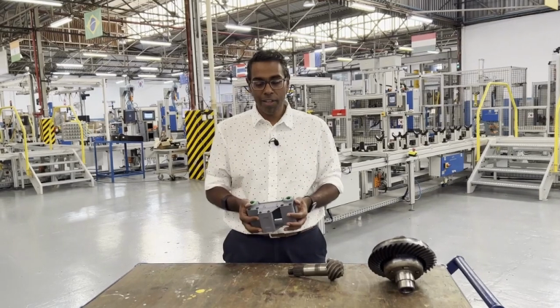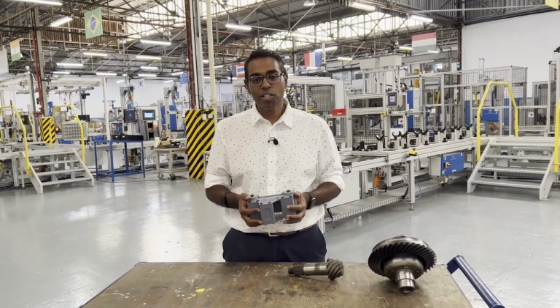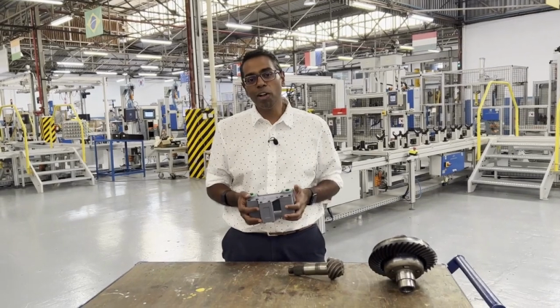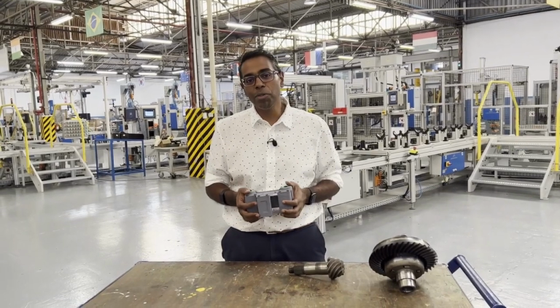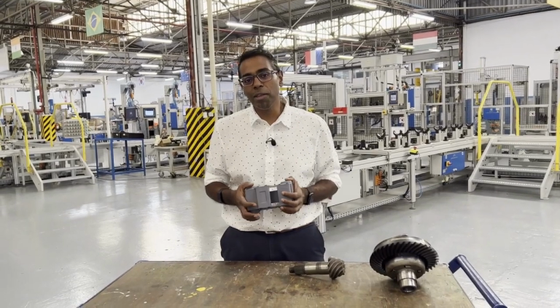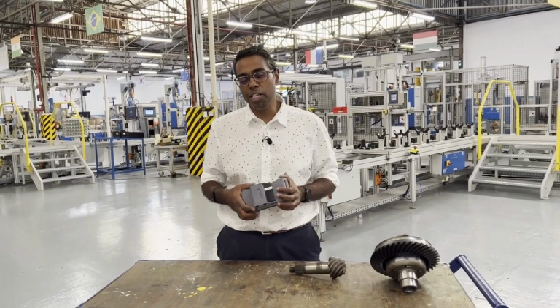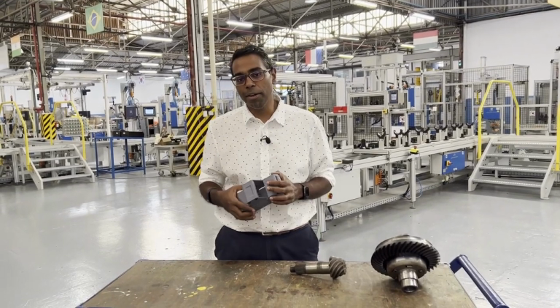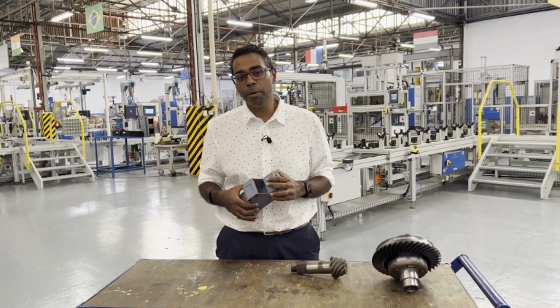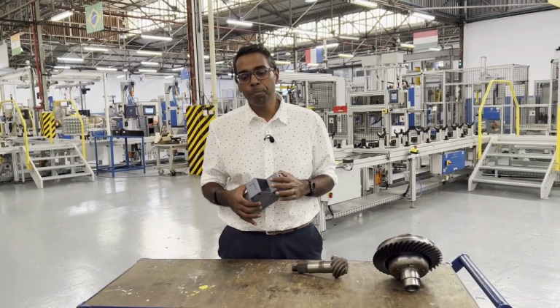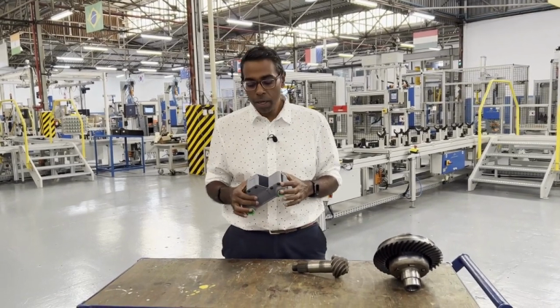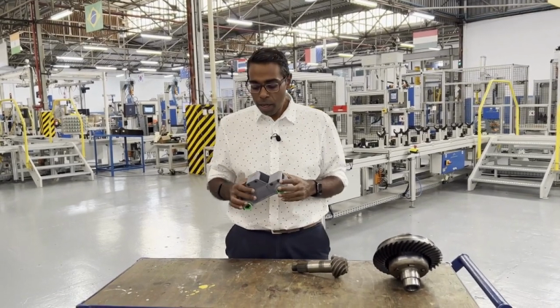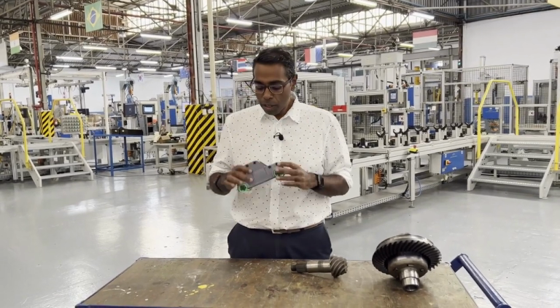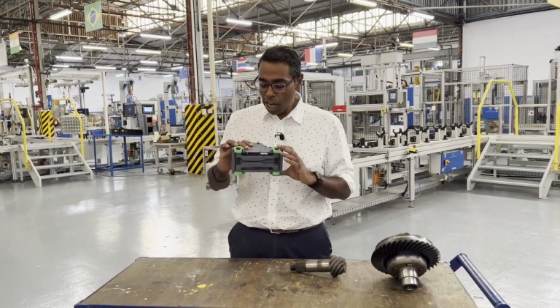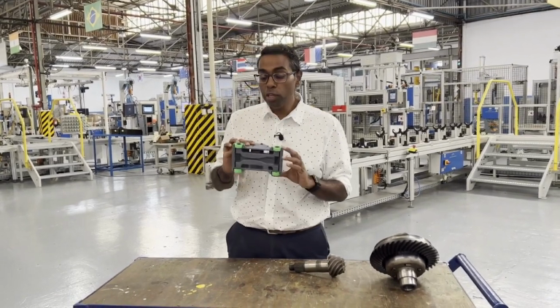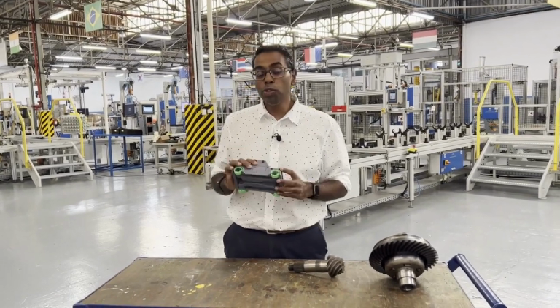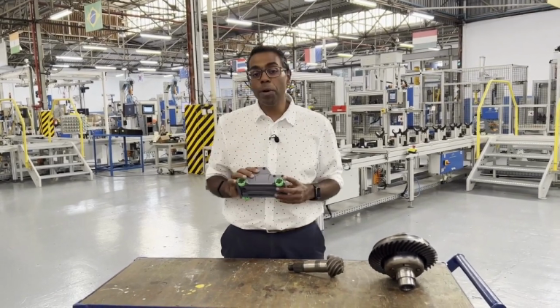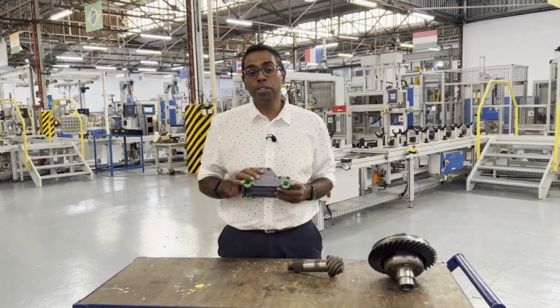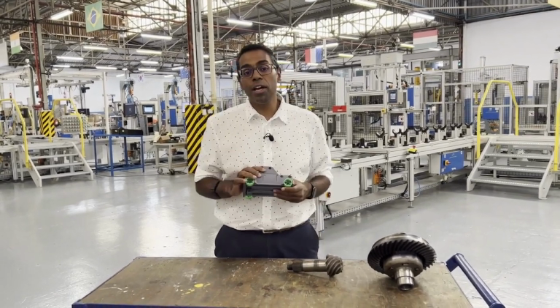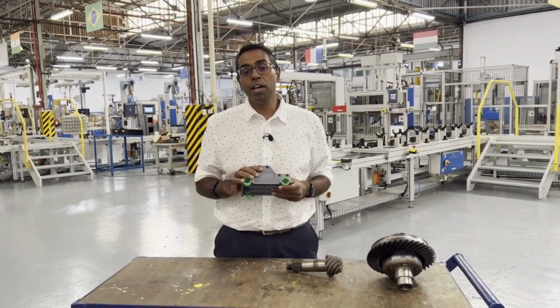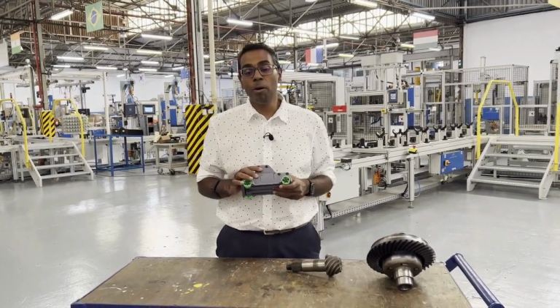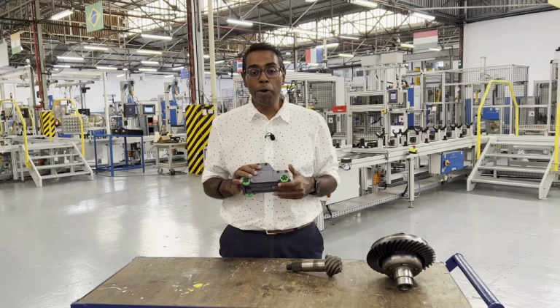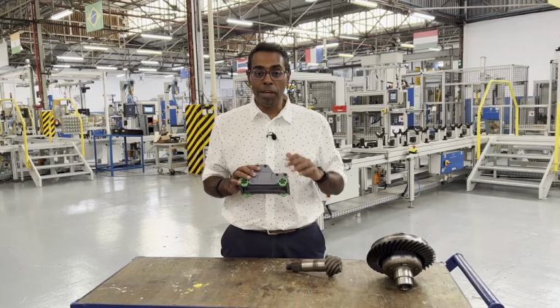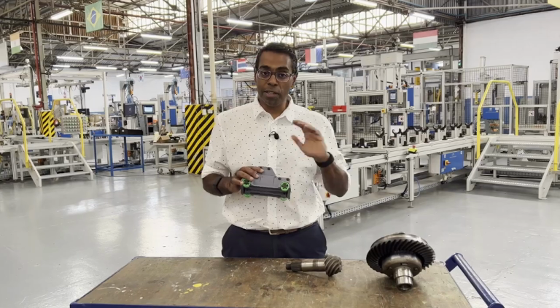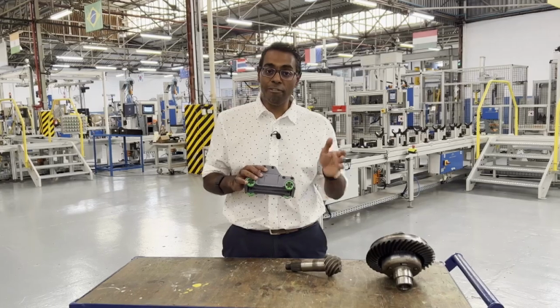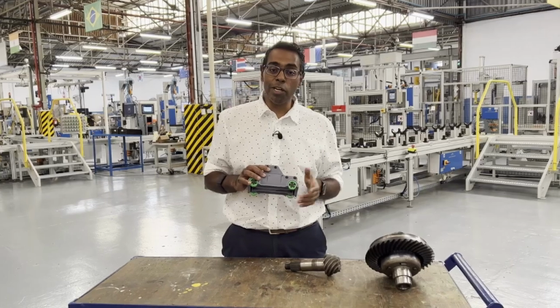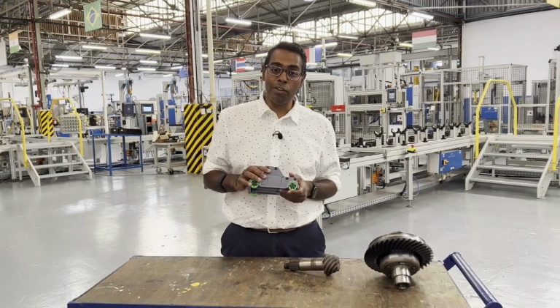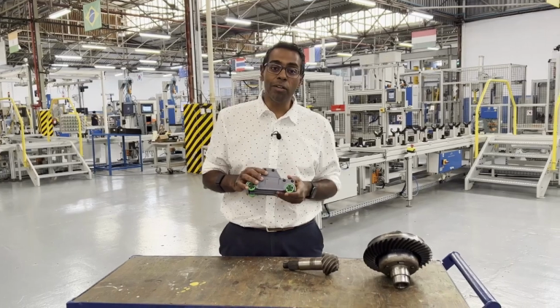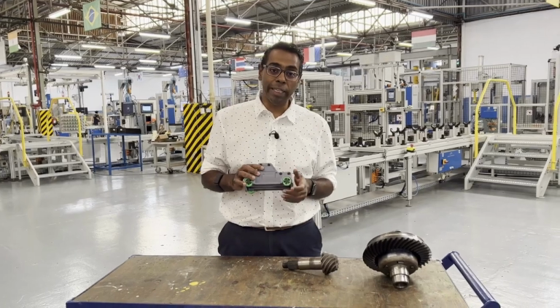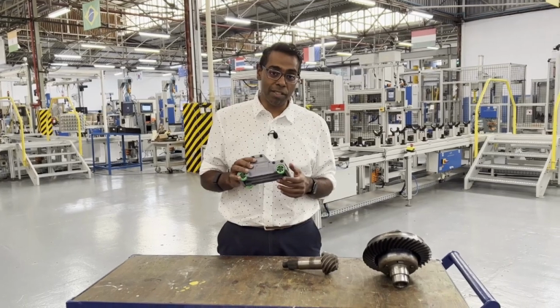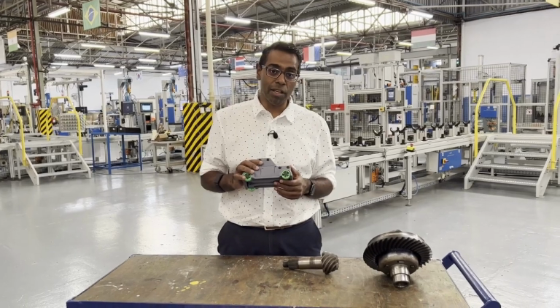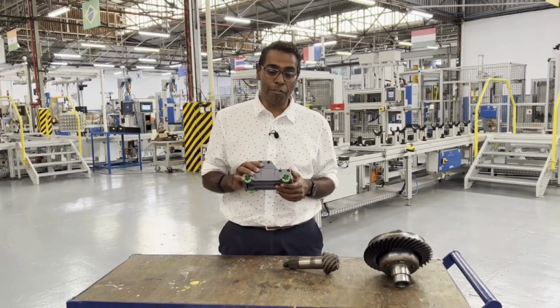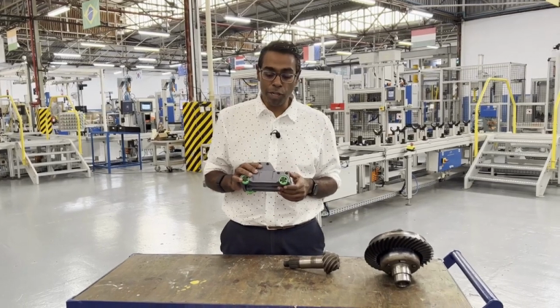Welcome to another Machine Monday. Today I want to talk to you about a component that is in everybody's vehicle, and that's the differential.